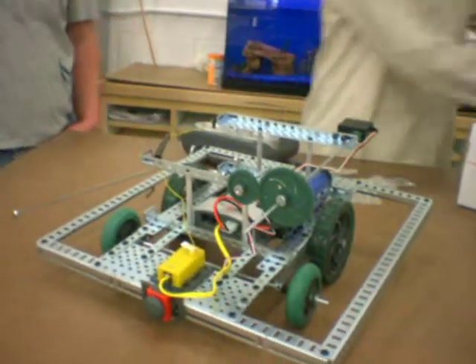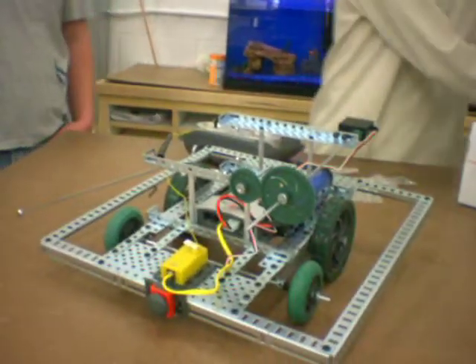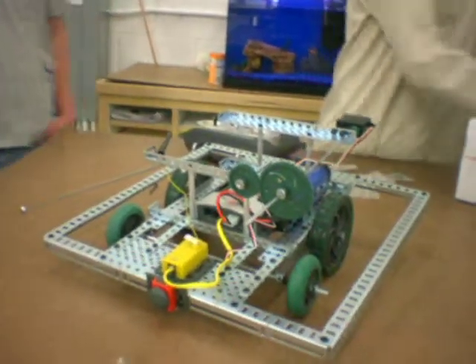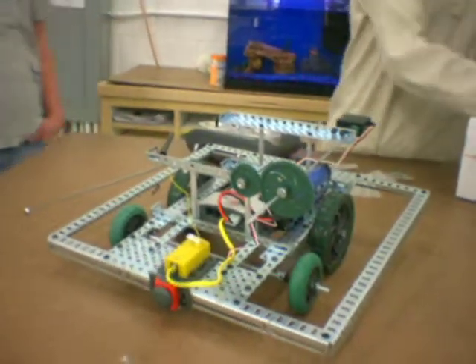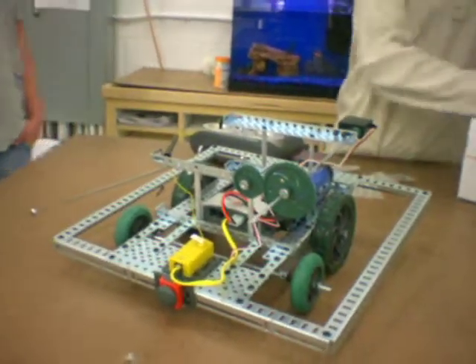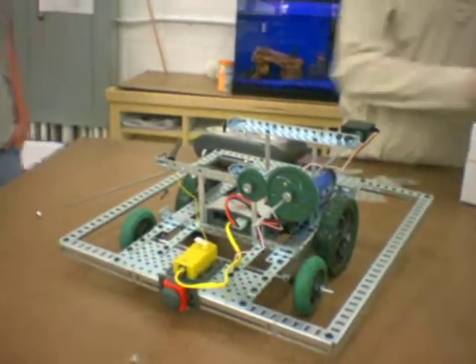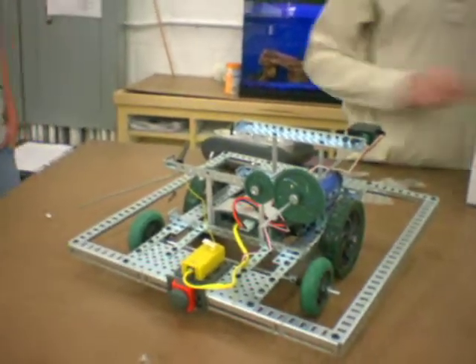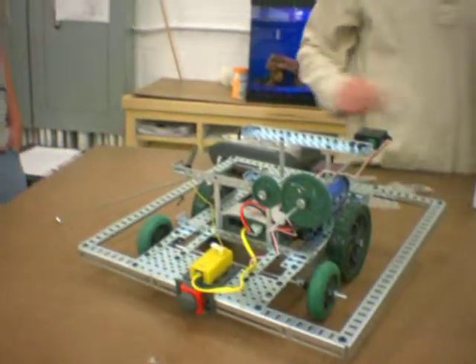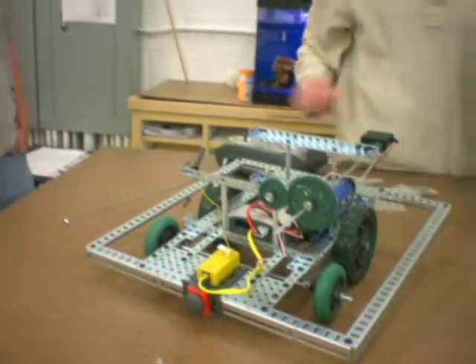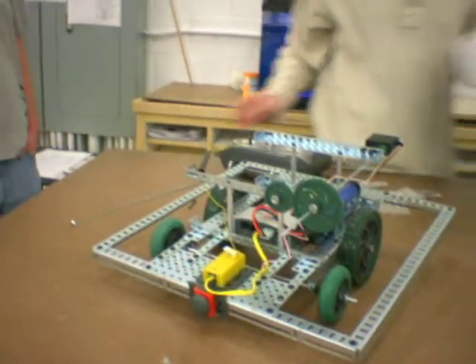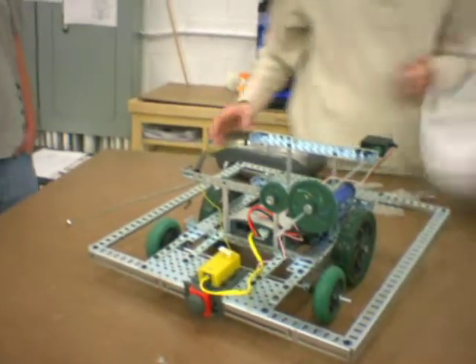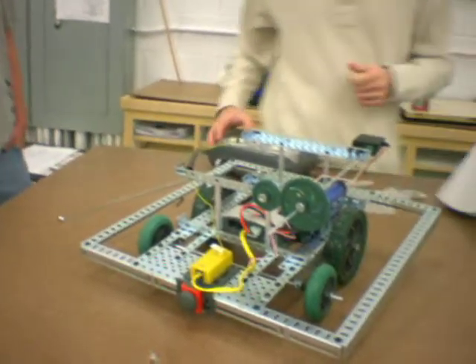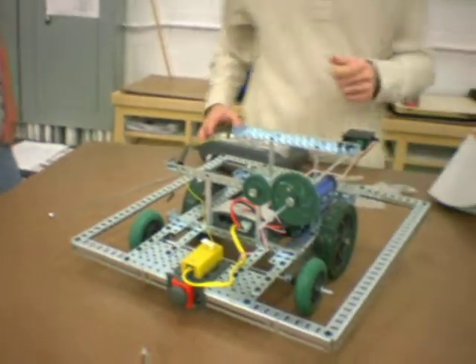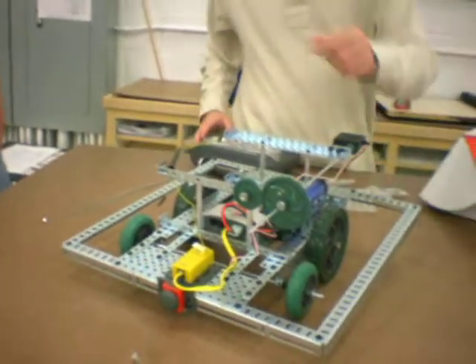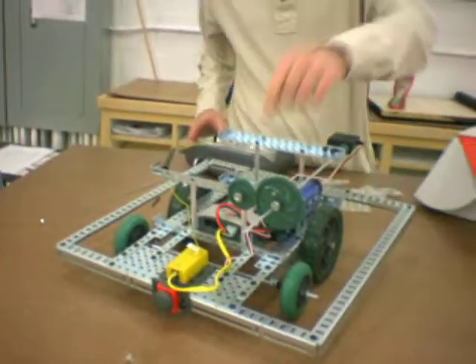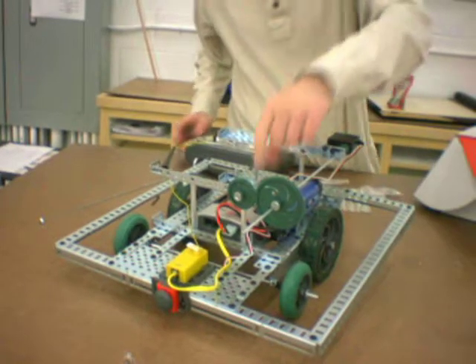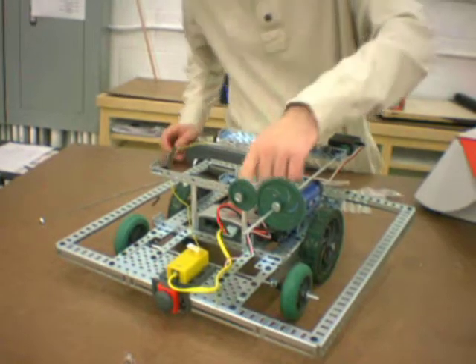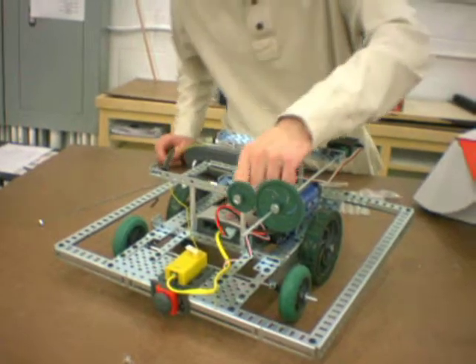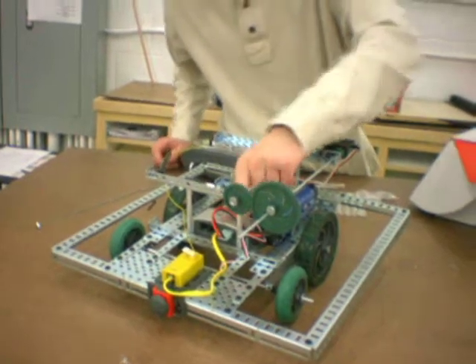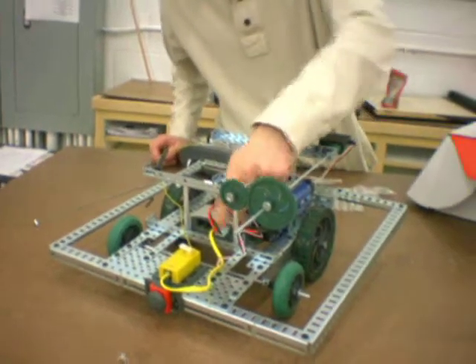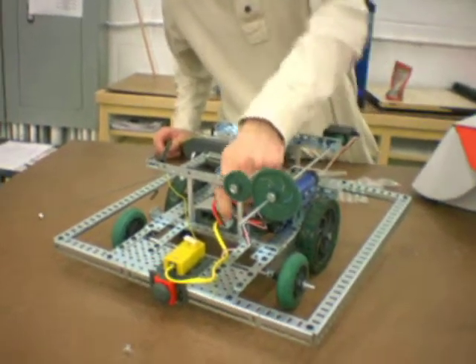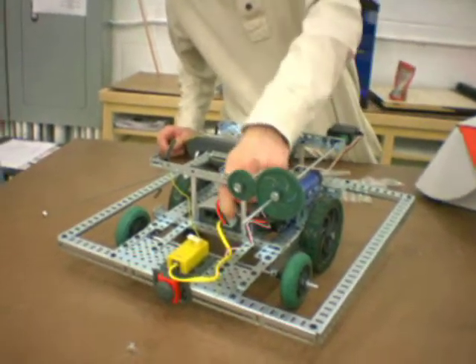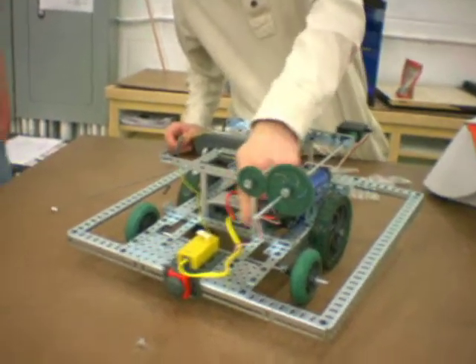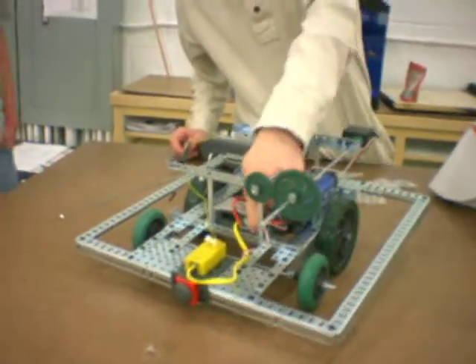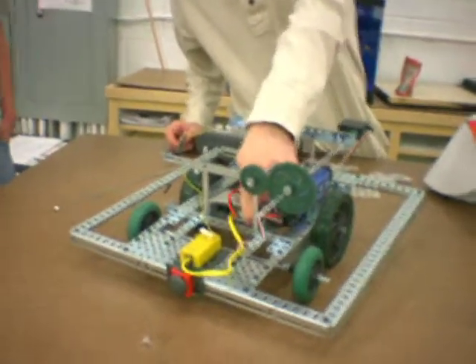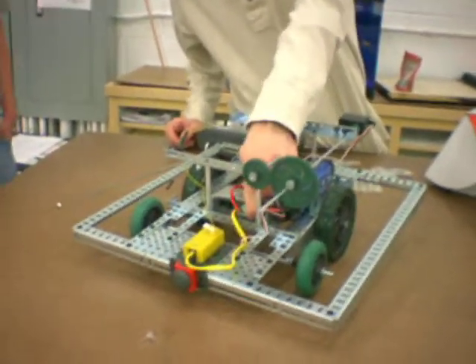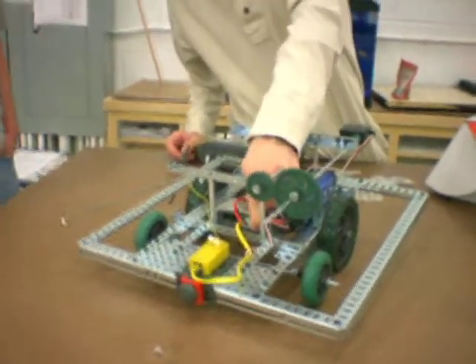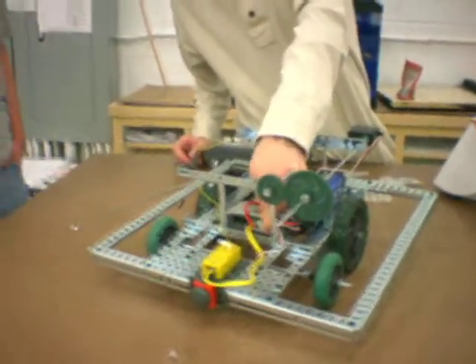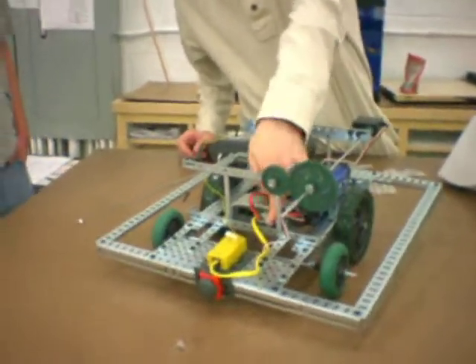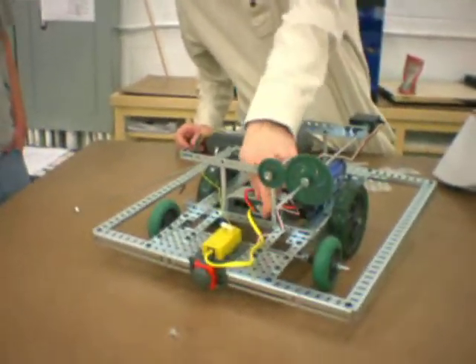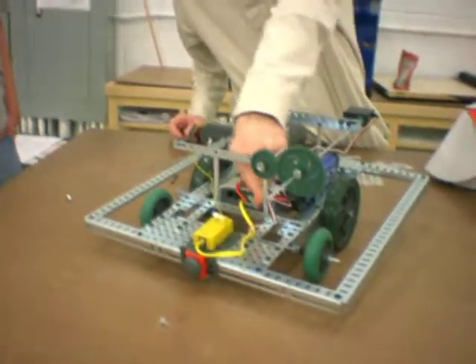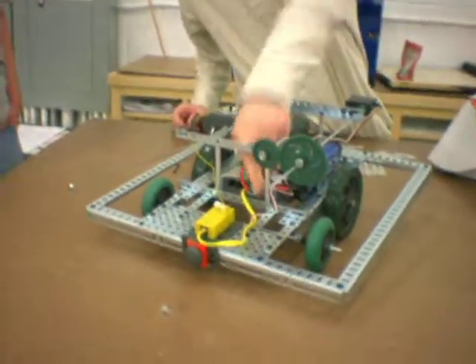Luke, drive it over closer to the camera and get some close-ups of it. So far, here's what we got here.